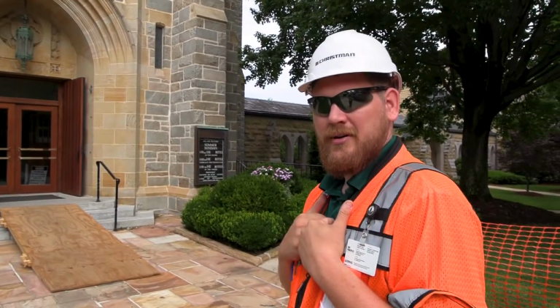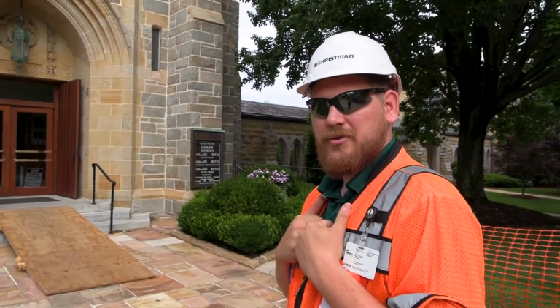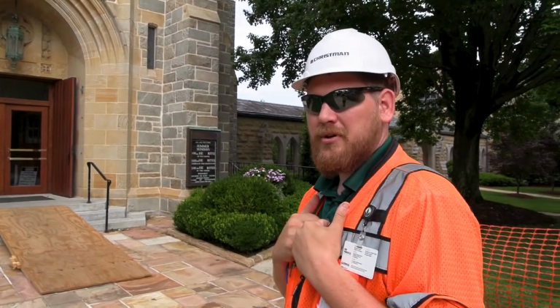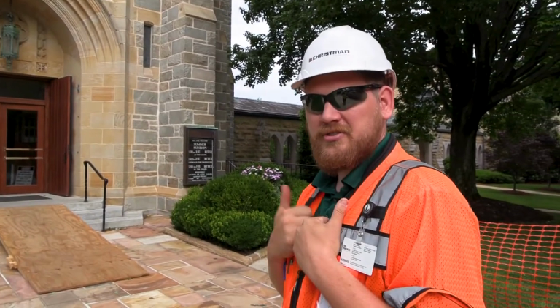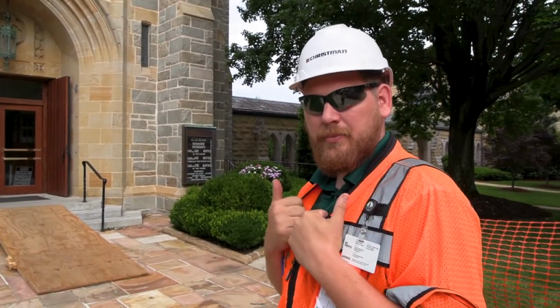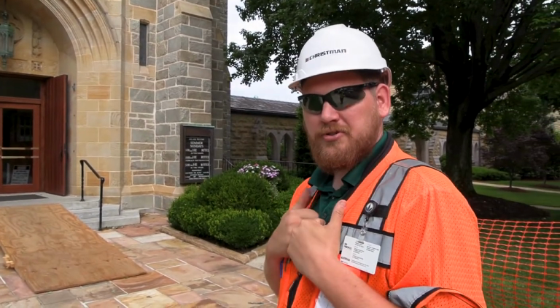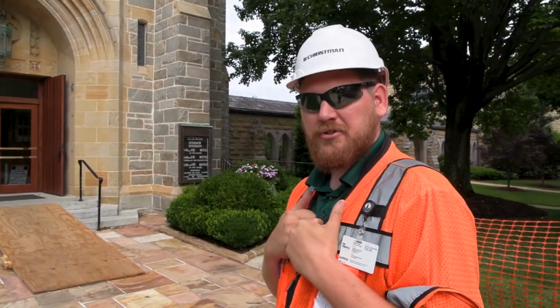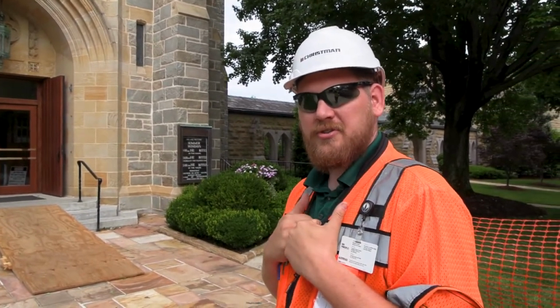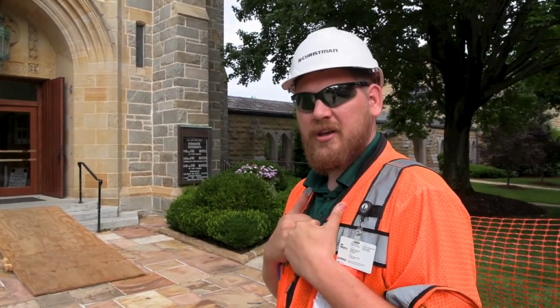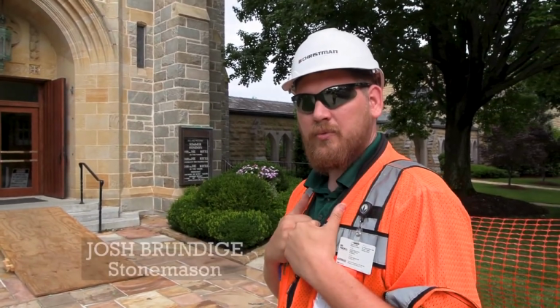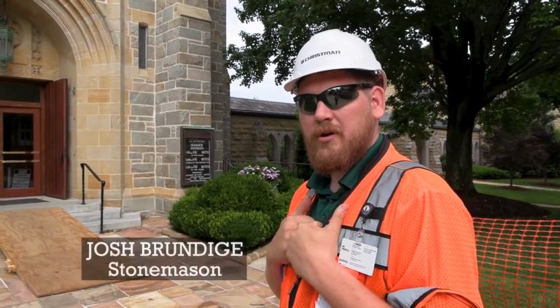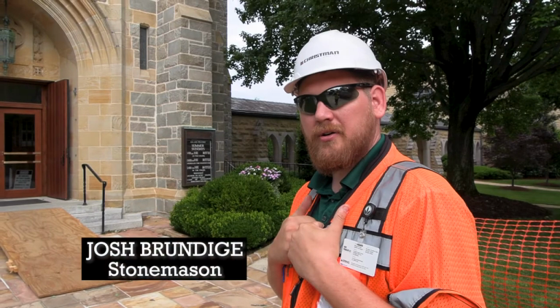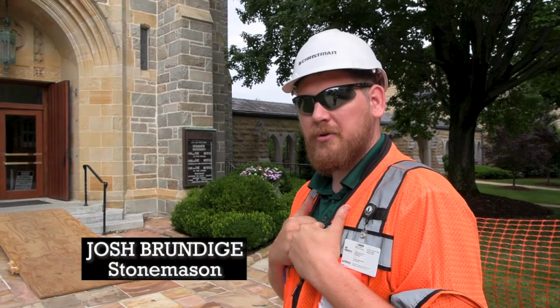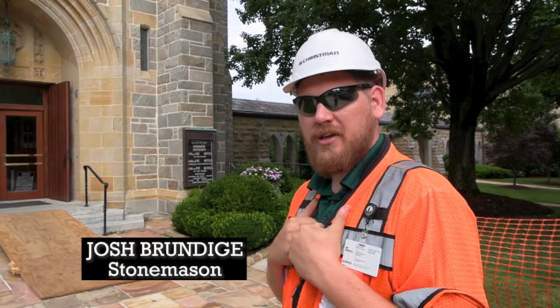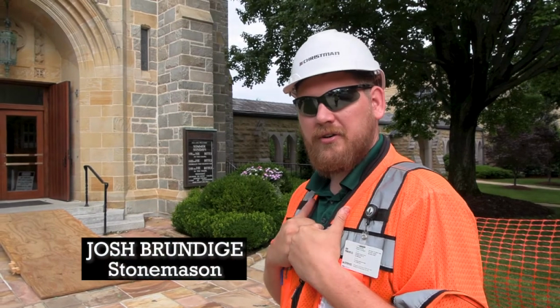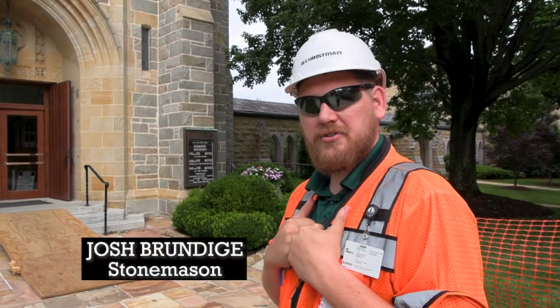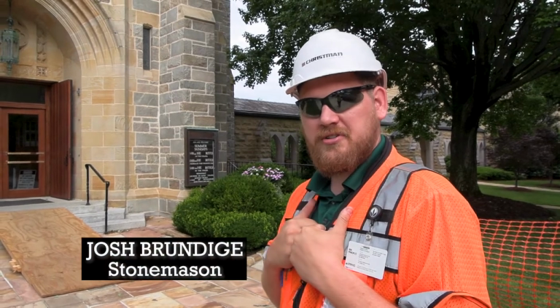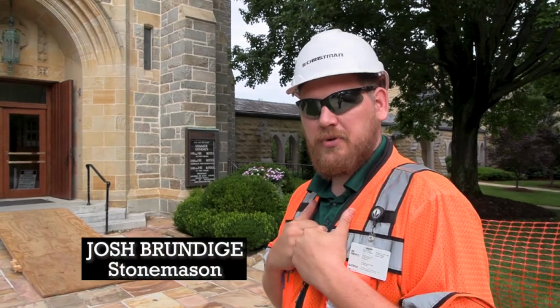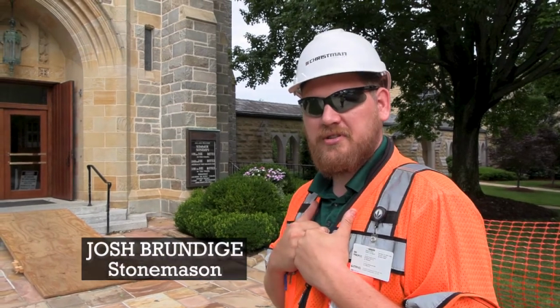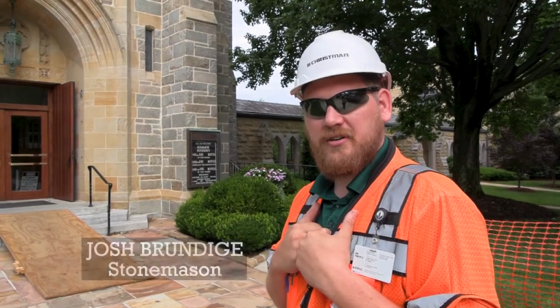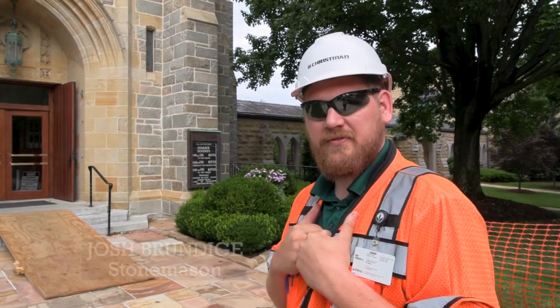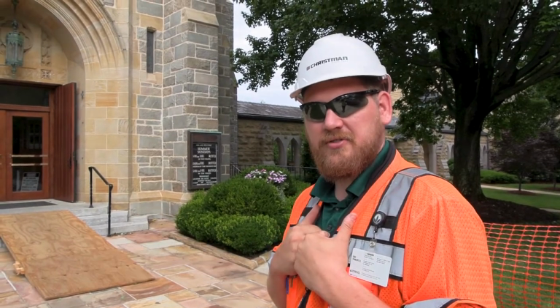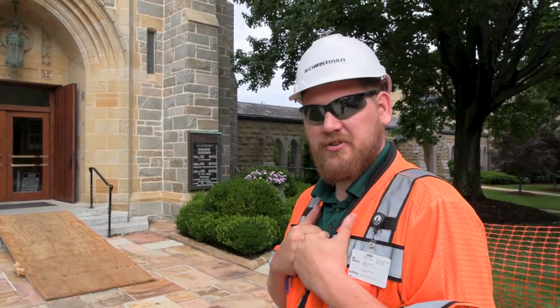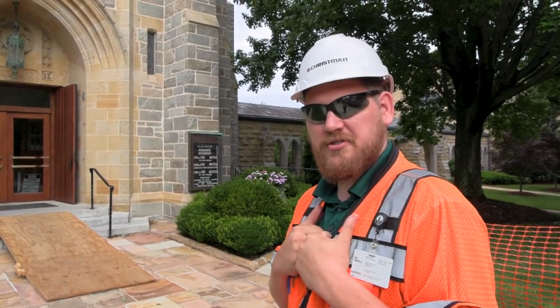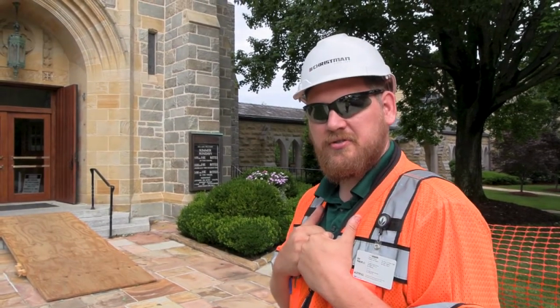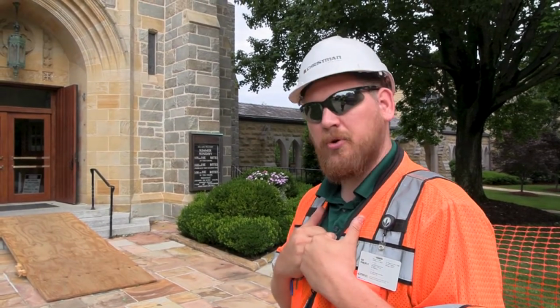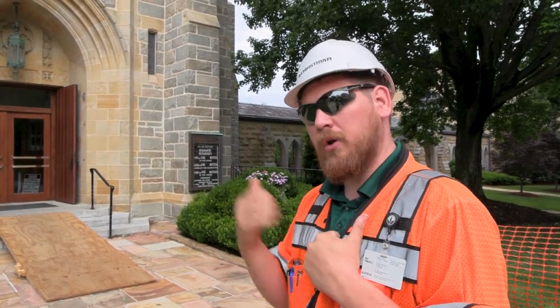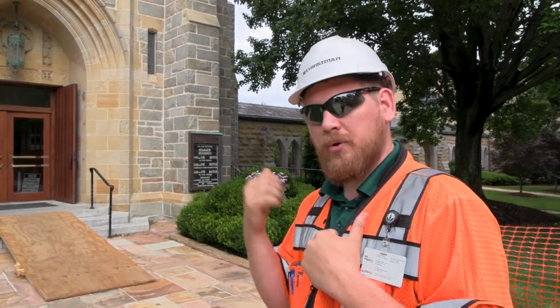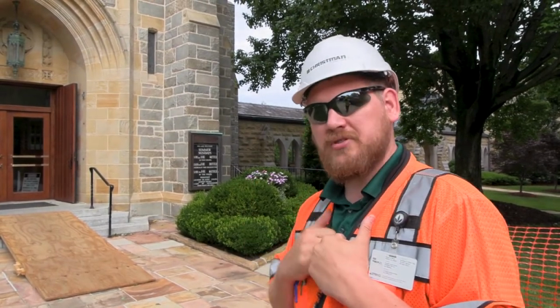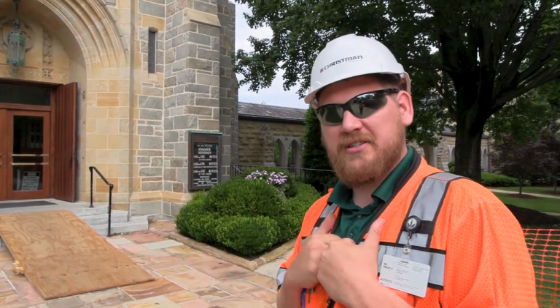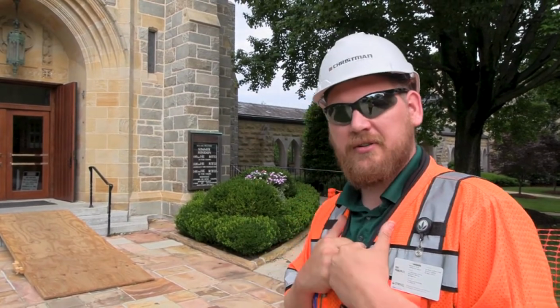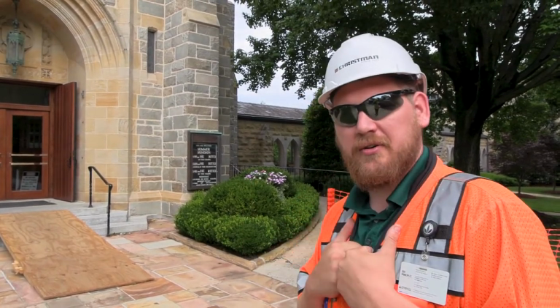So we're here at St. Paul's Church, and we are closing out our six weeks of construction, so why don't we go inside and take a look?